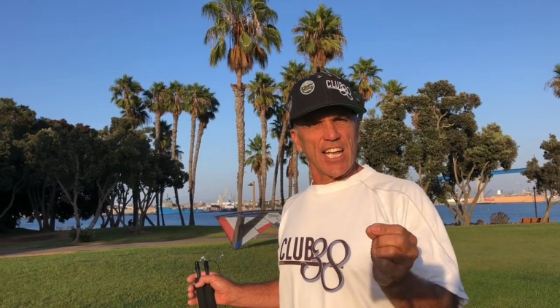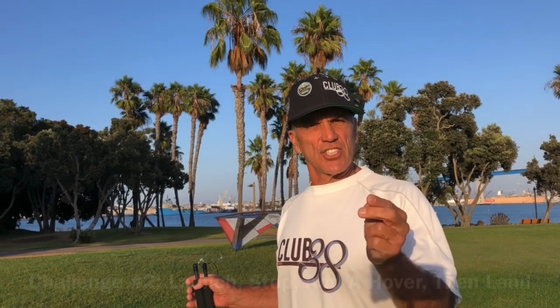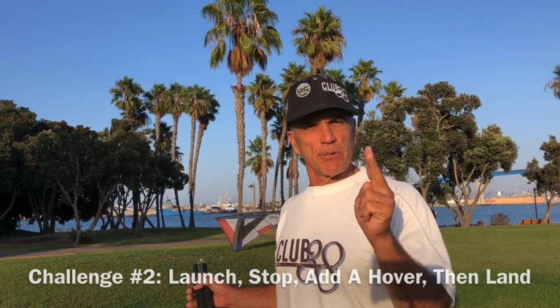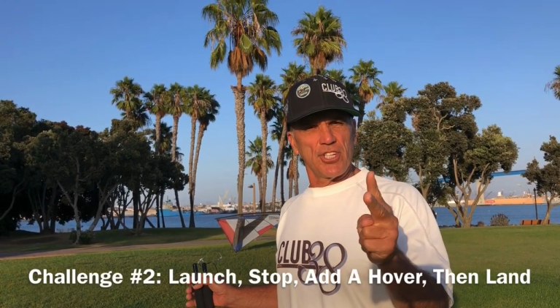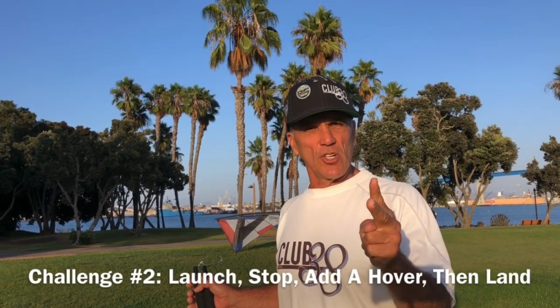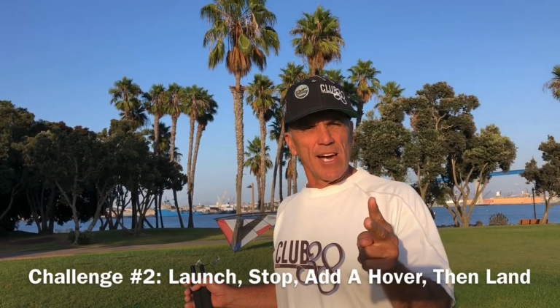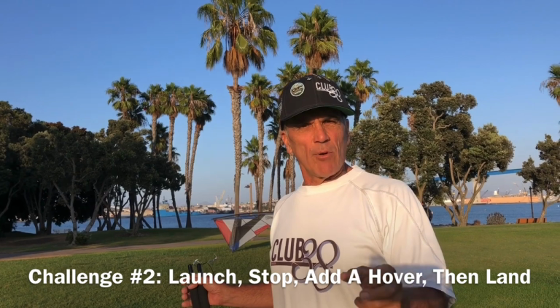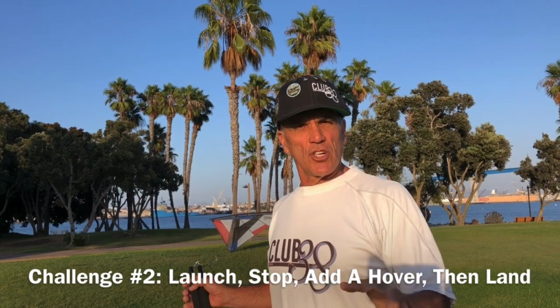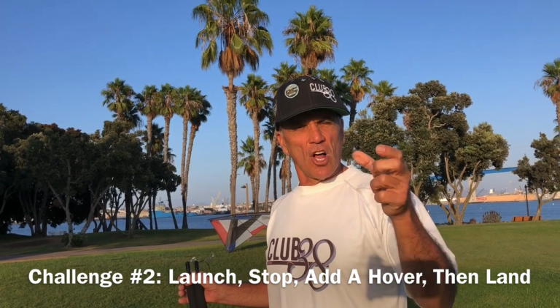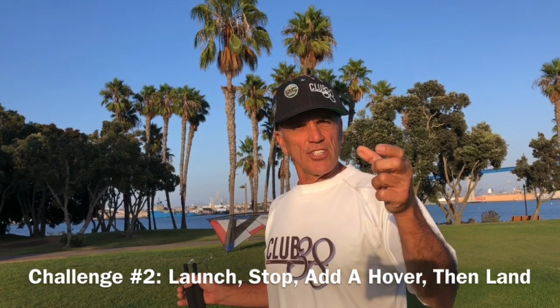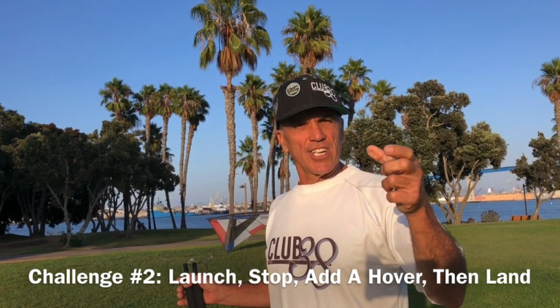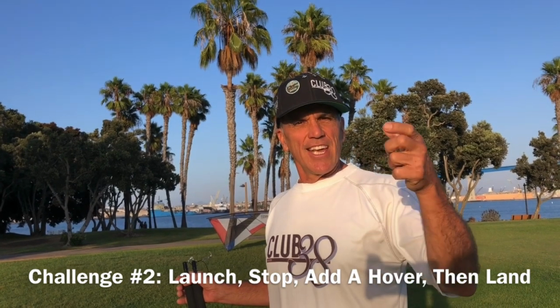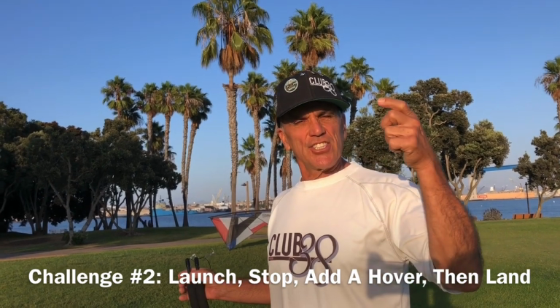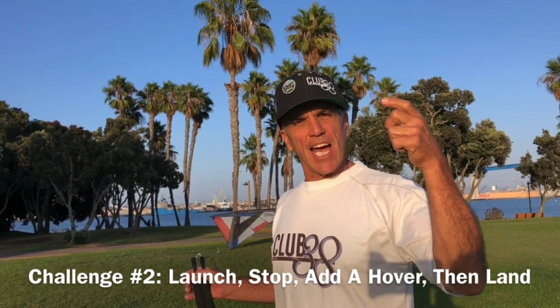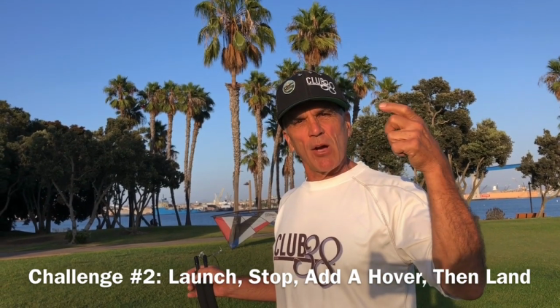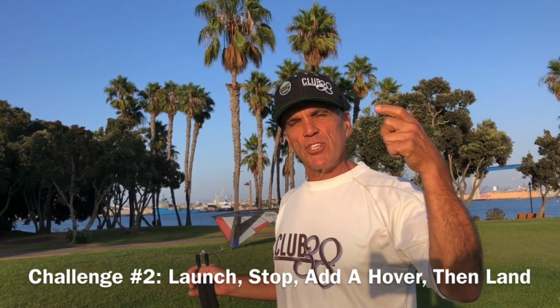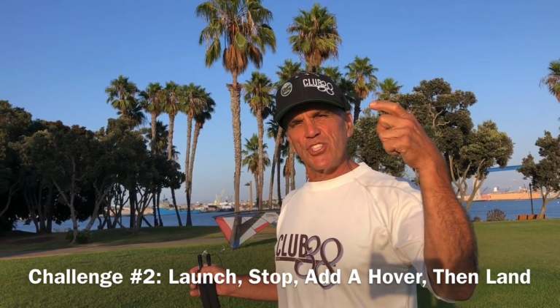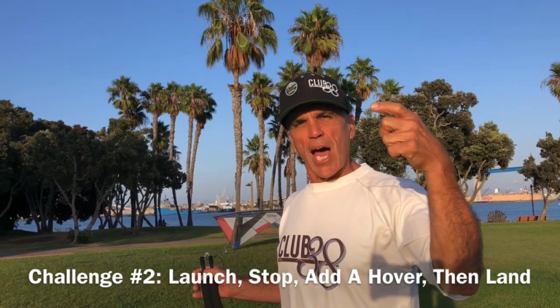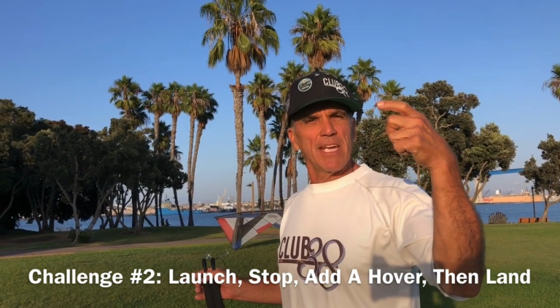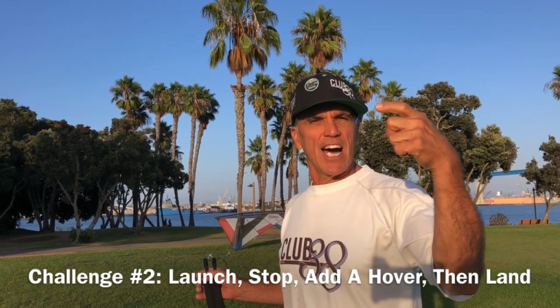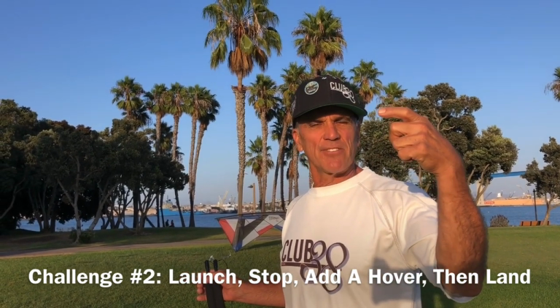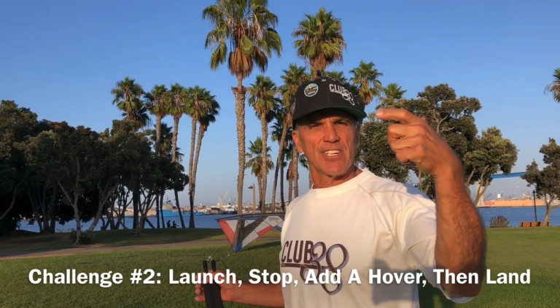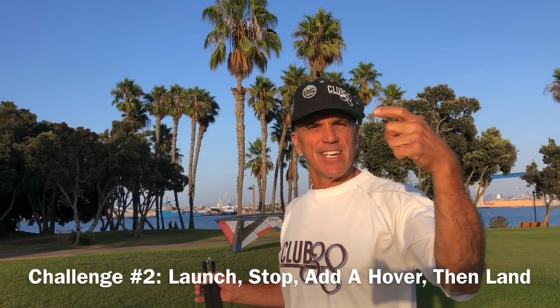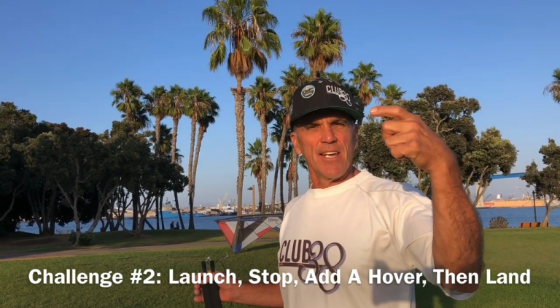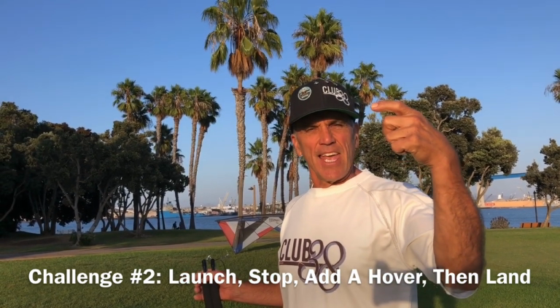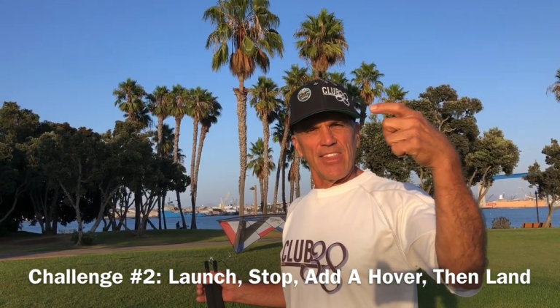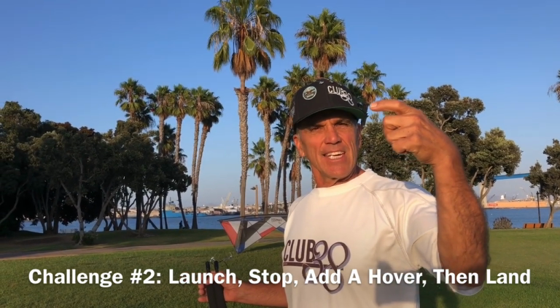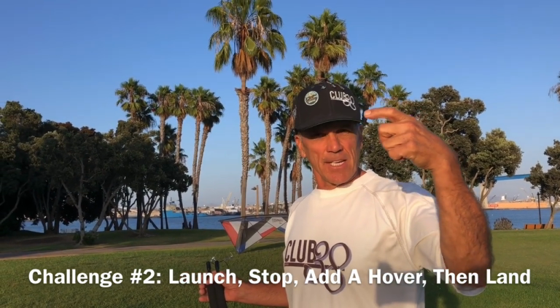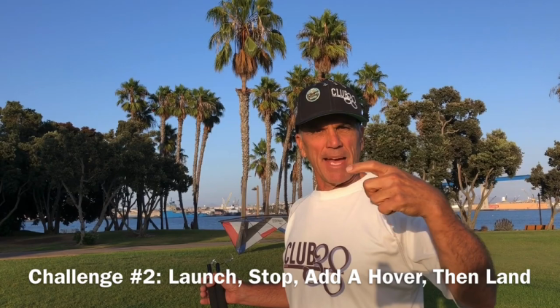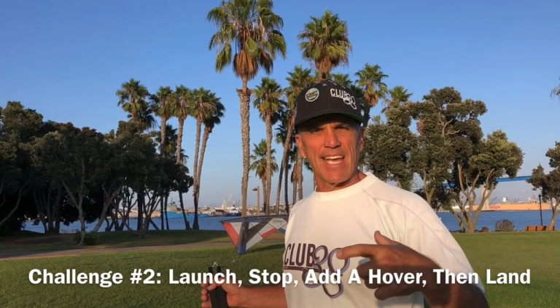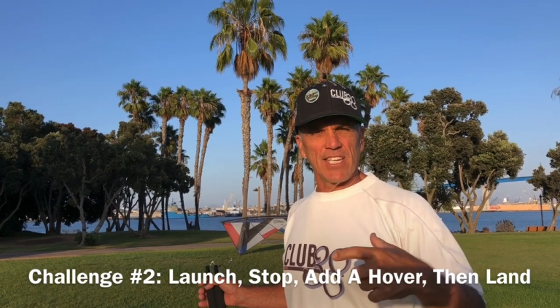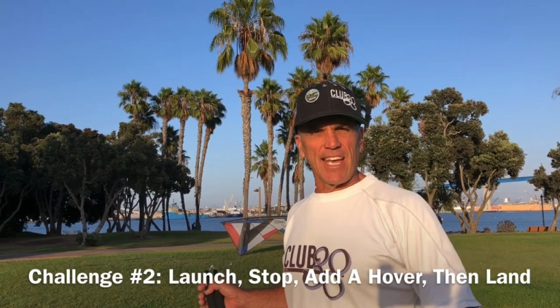Challenge number two: I want you to launch, stop and hover, and then come back down and land.